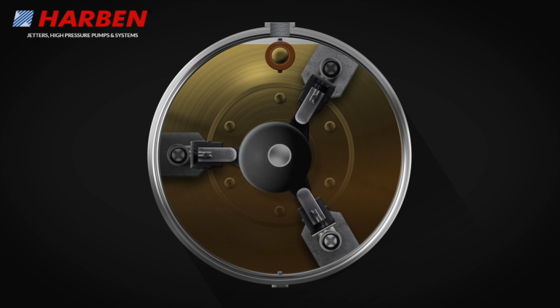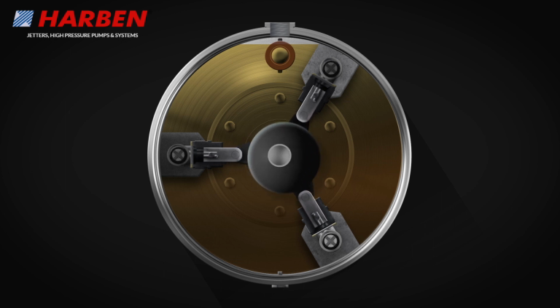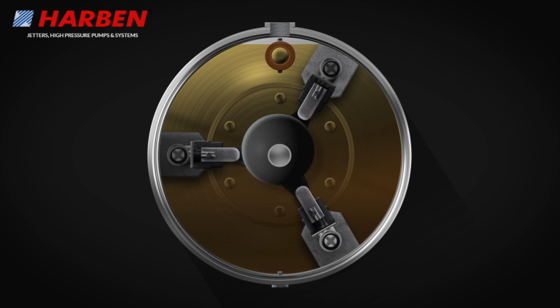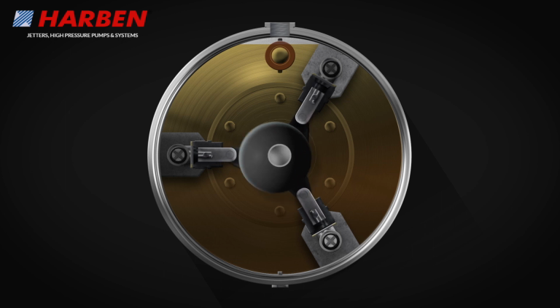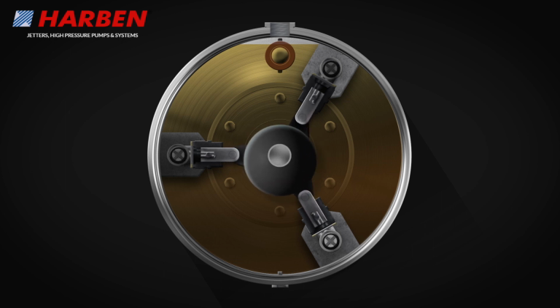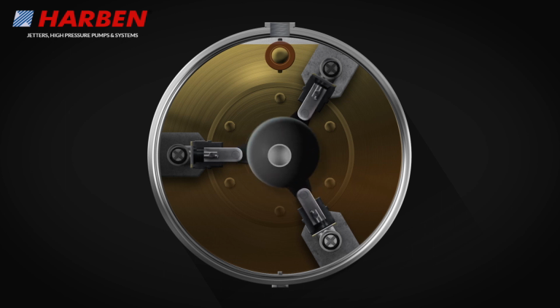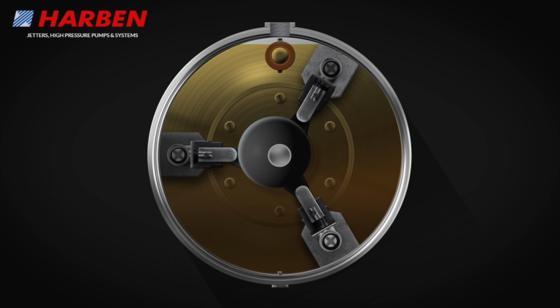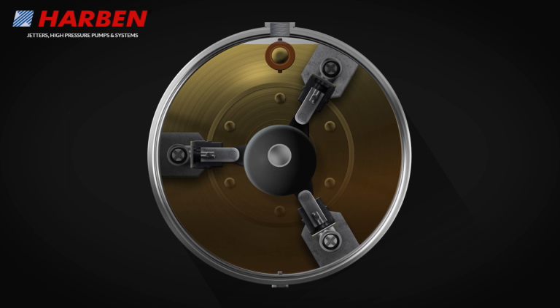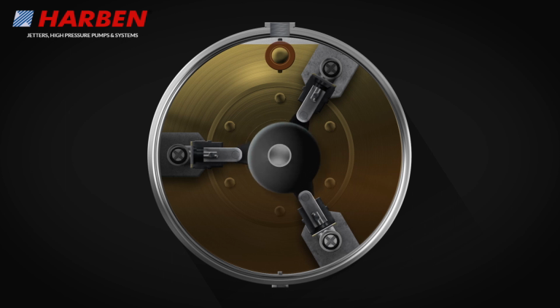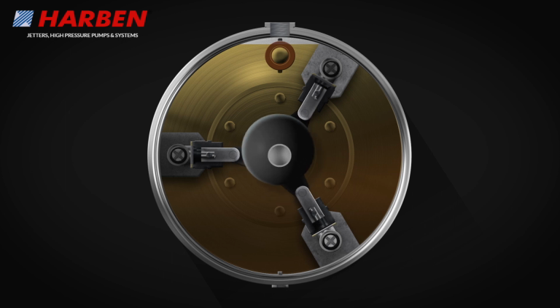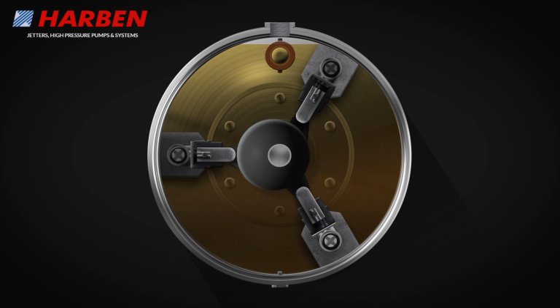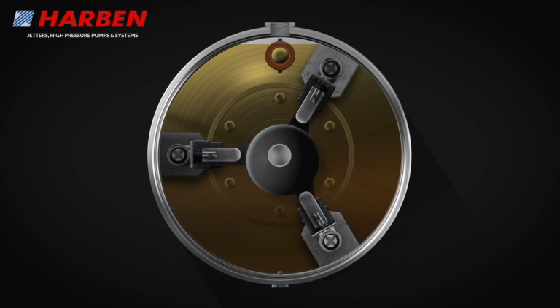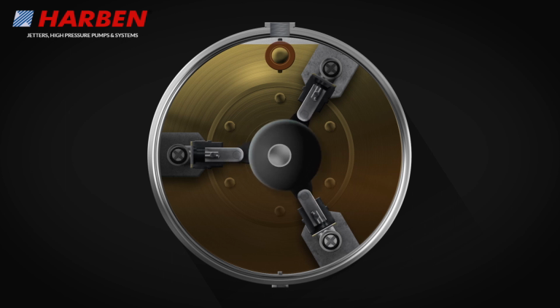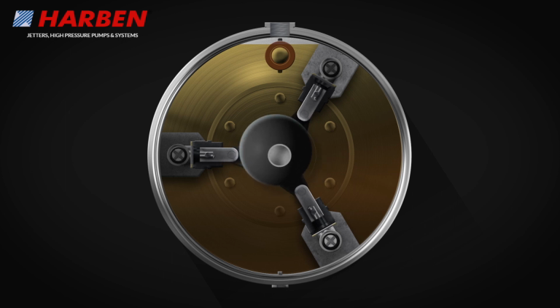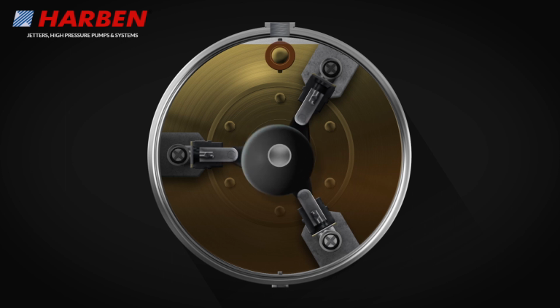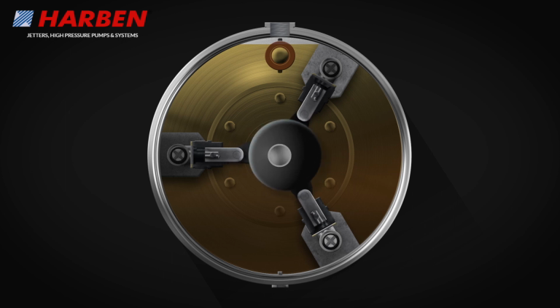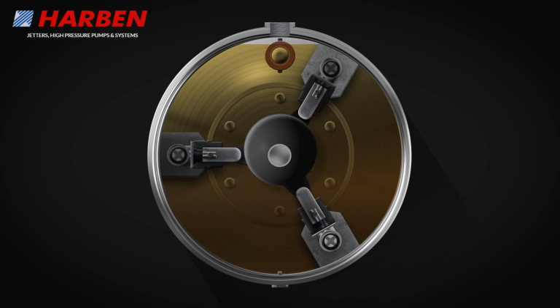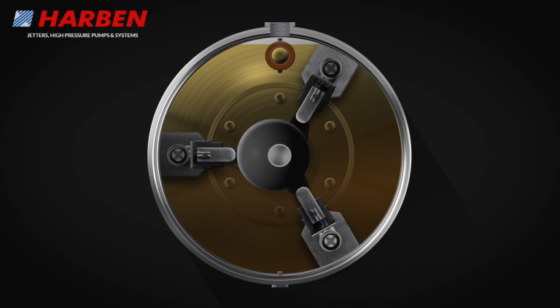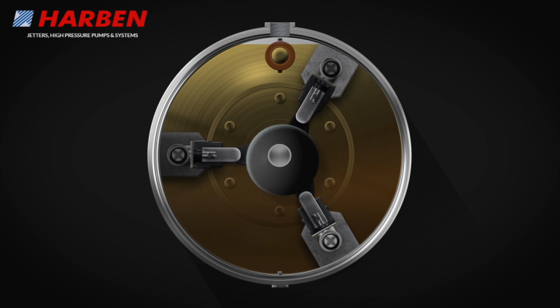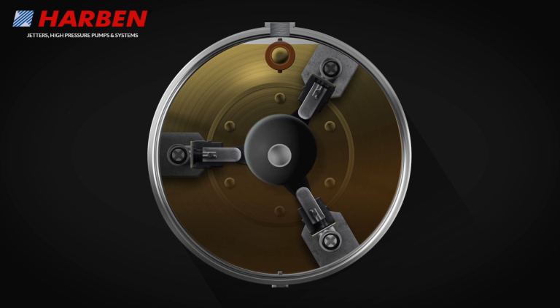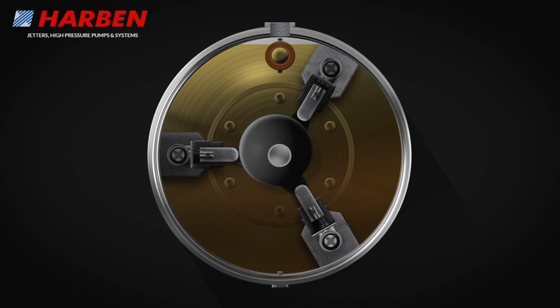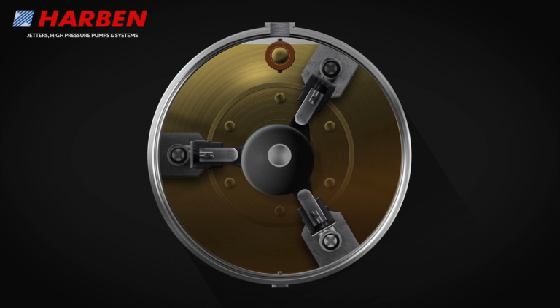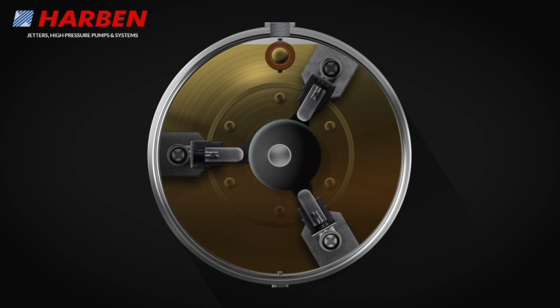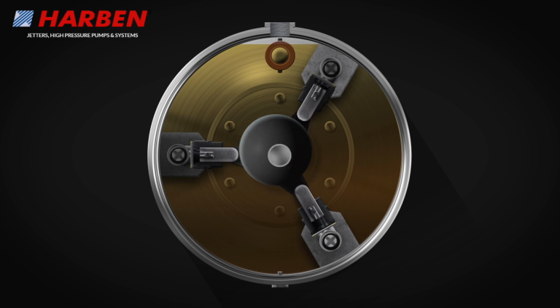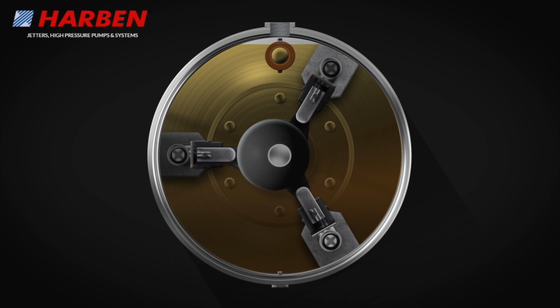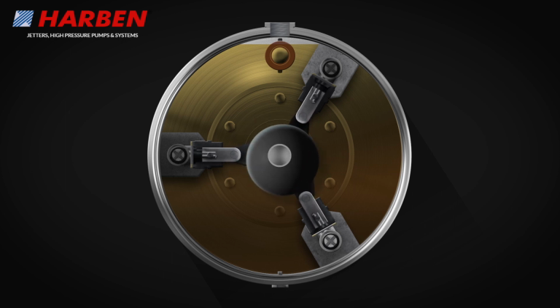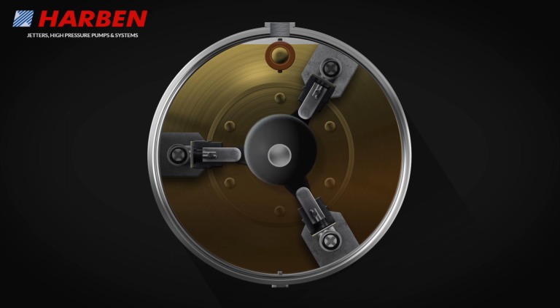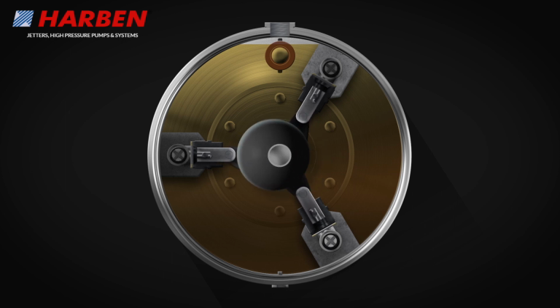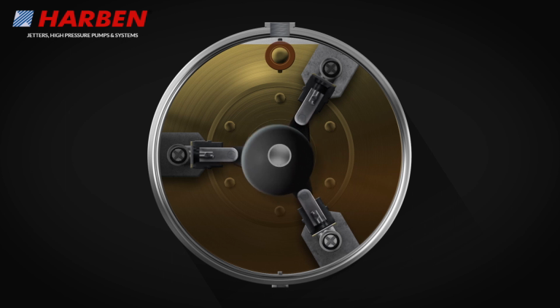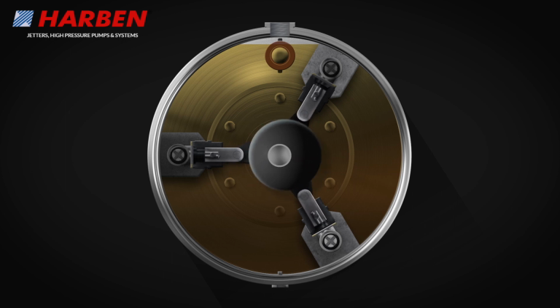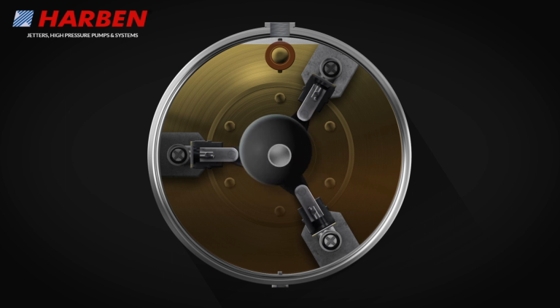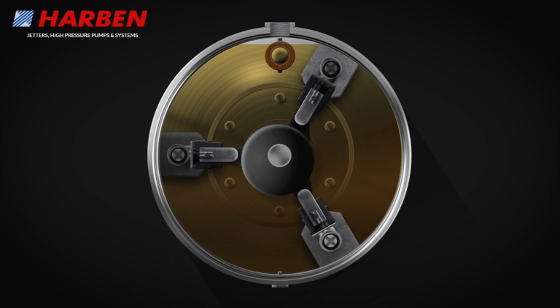For more information about Harbin radial piston pumps and their applications, contact Harbin.